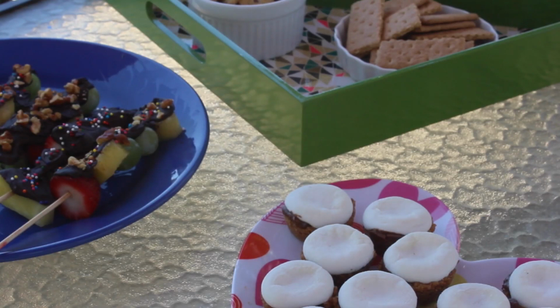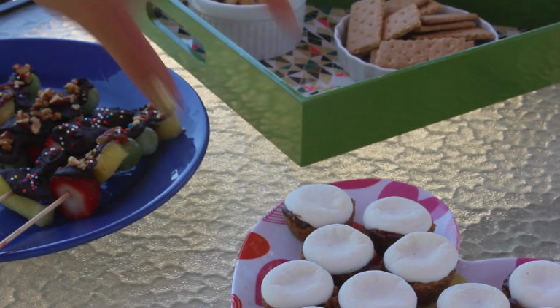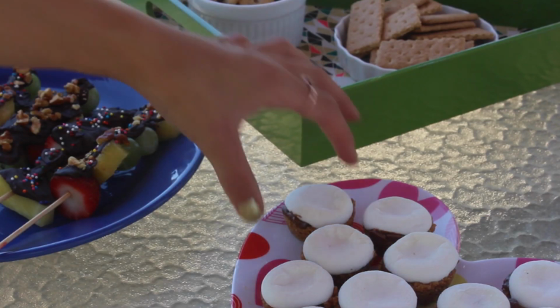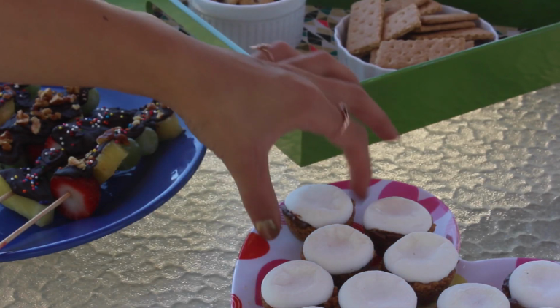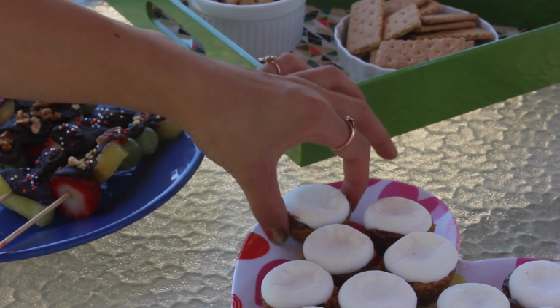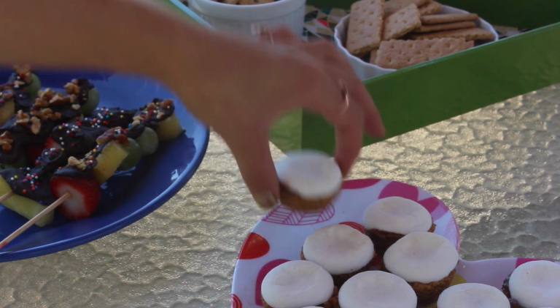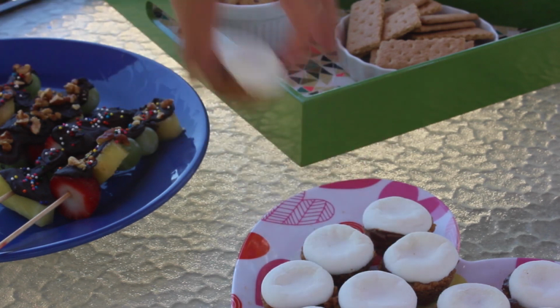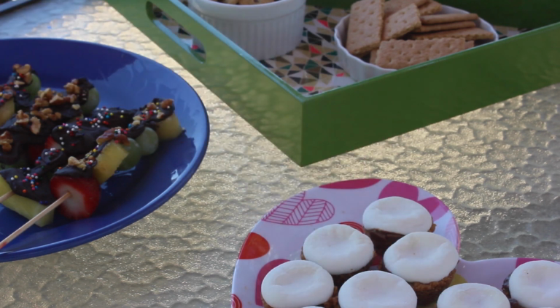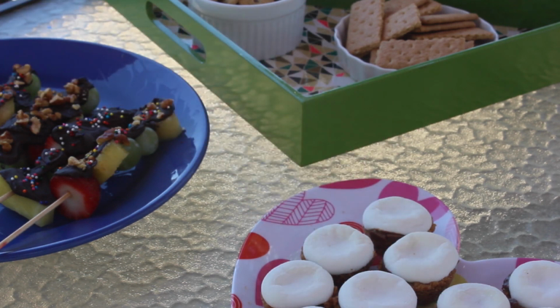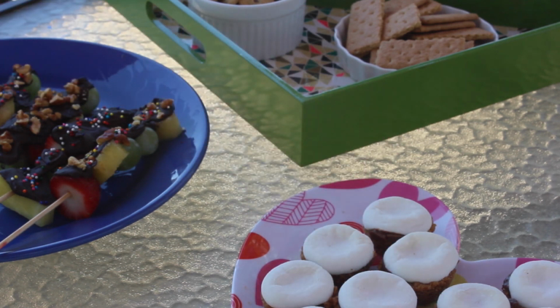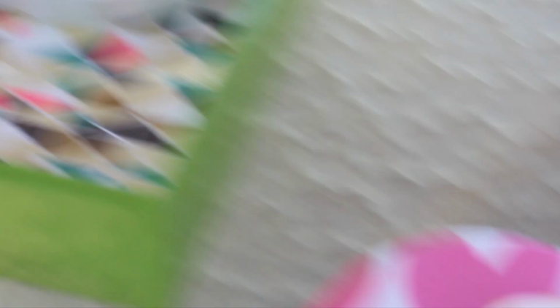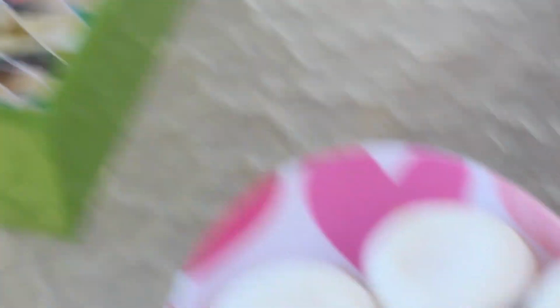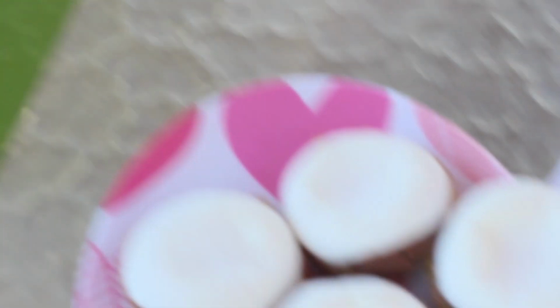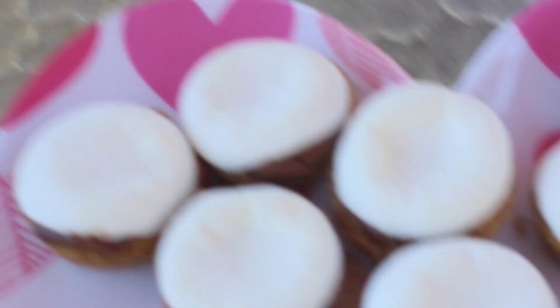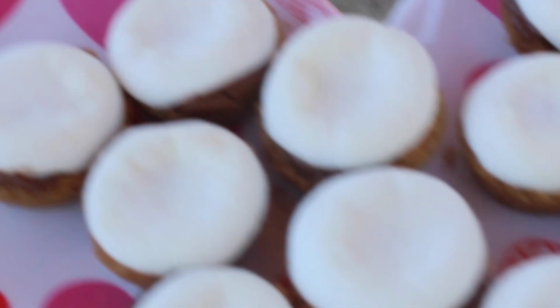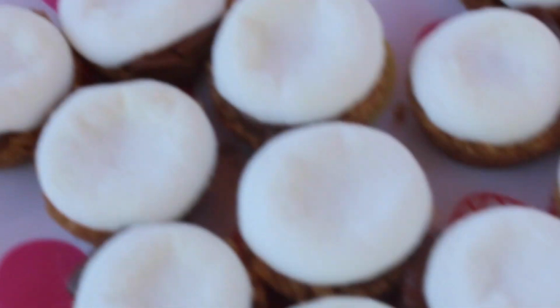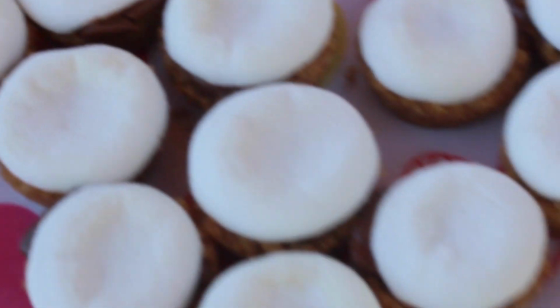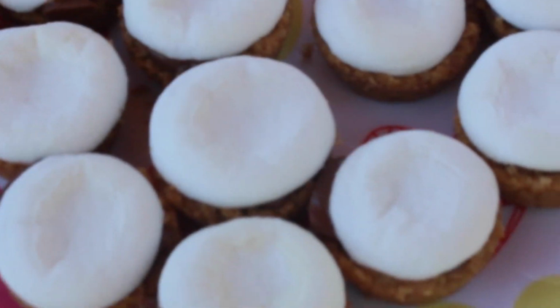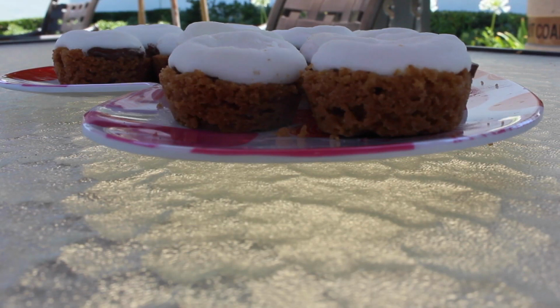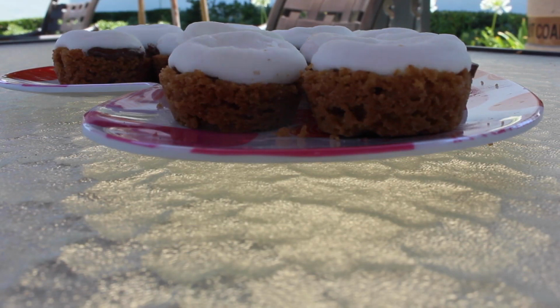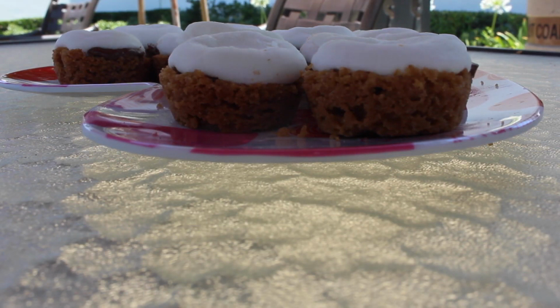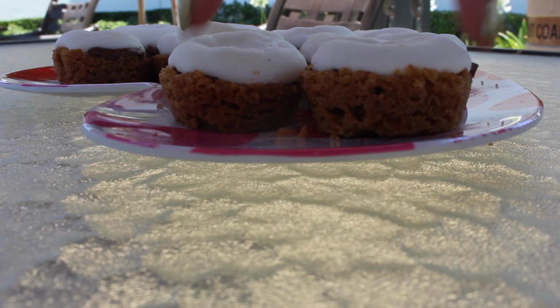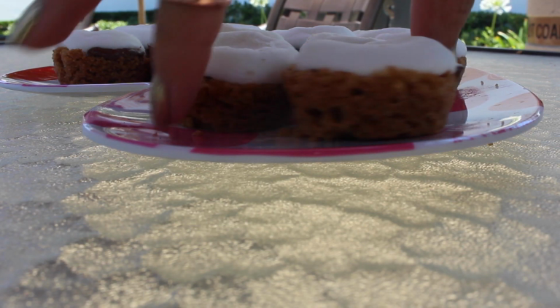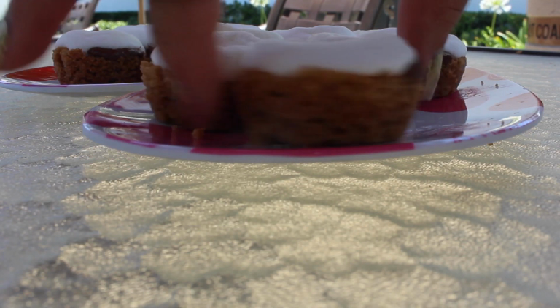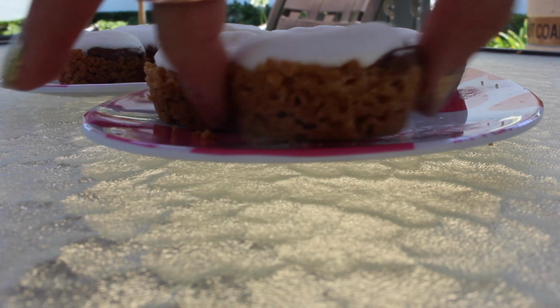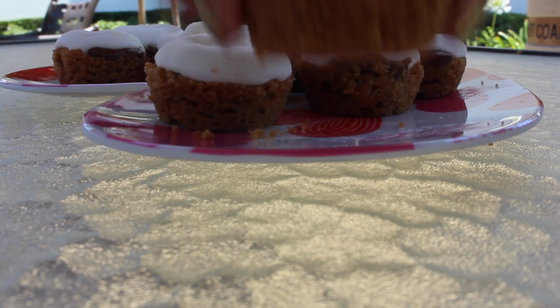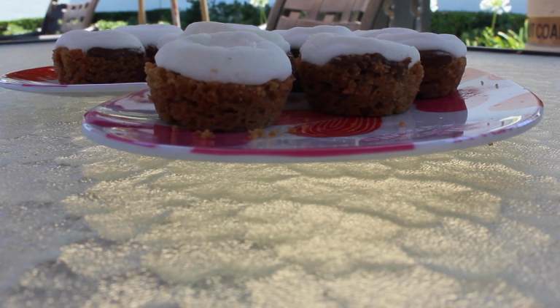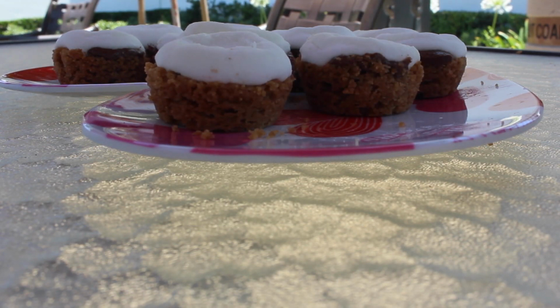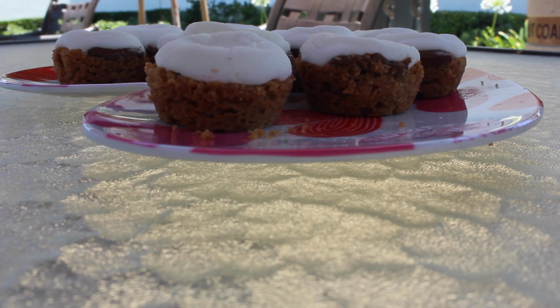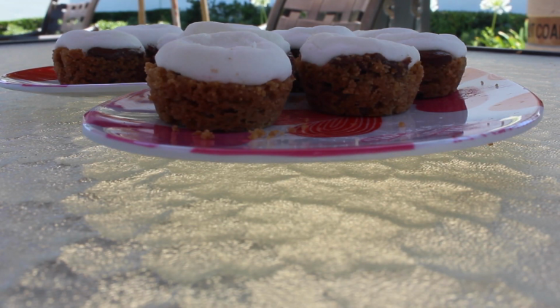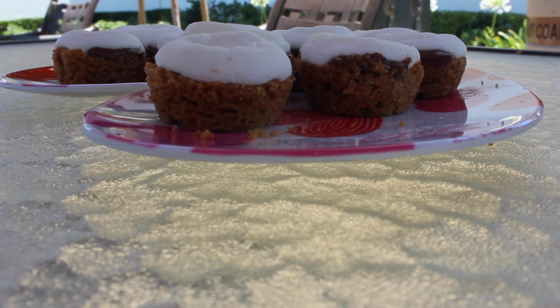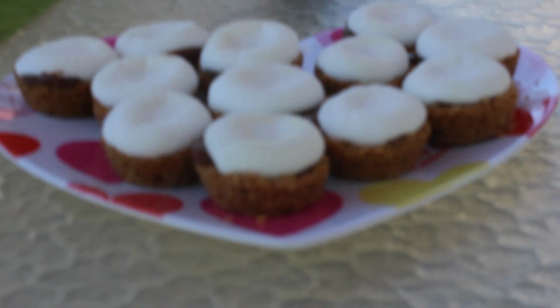Once they're cool, you can pop them out of the tin and serve them with your friends. They're definitely going to want some more of them because they're so good.